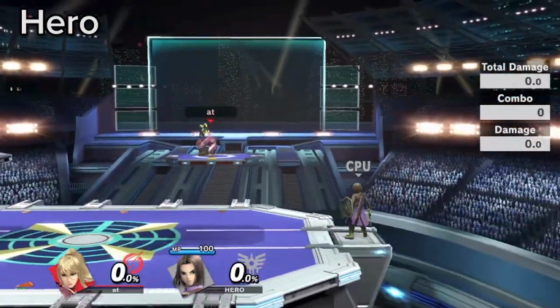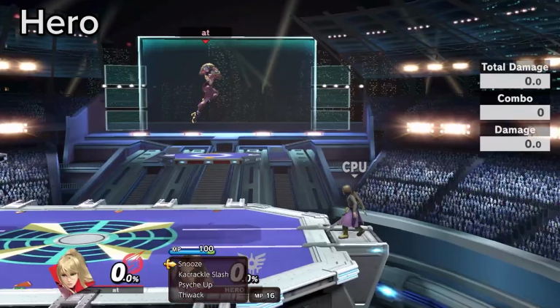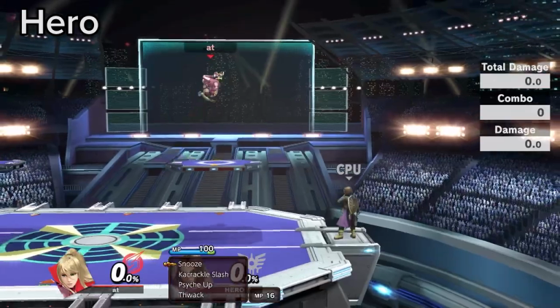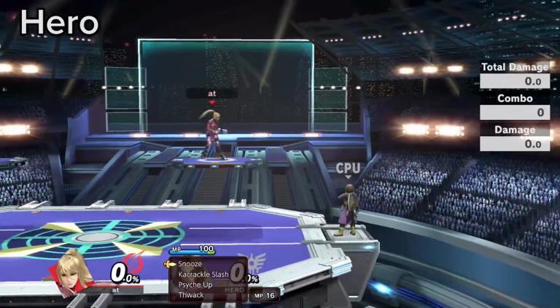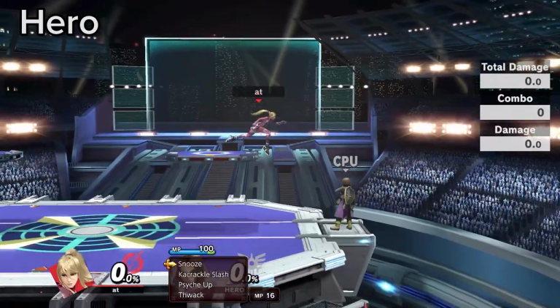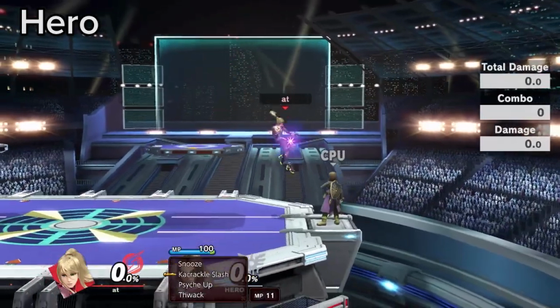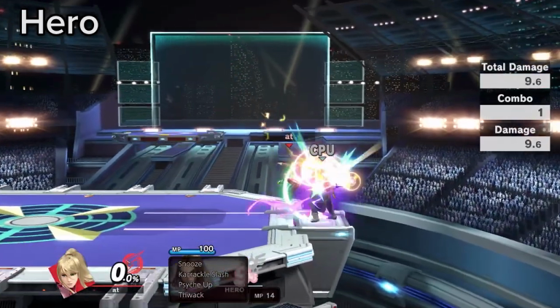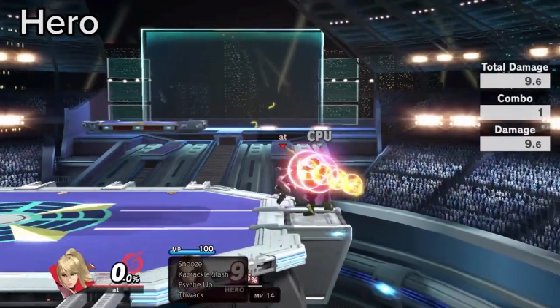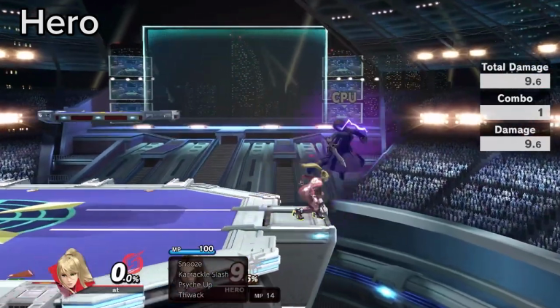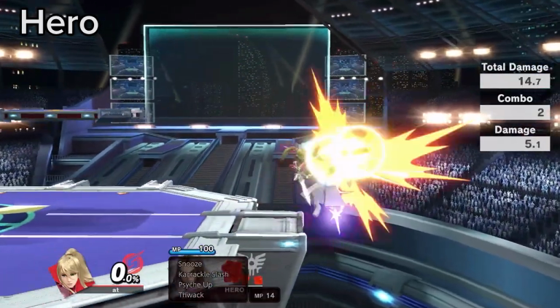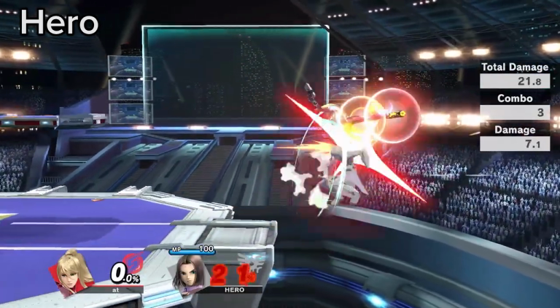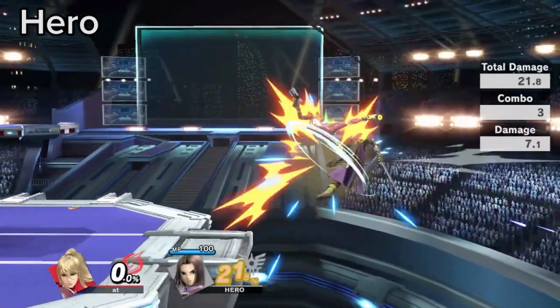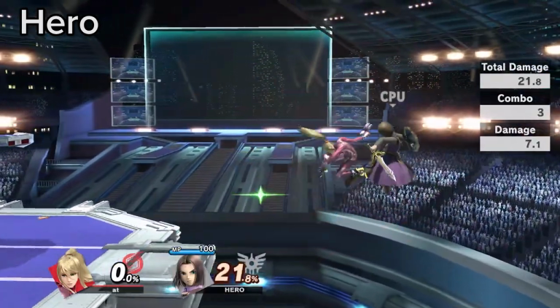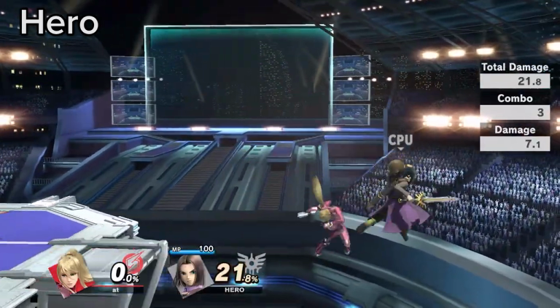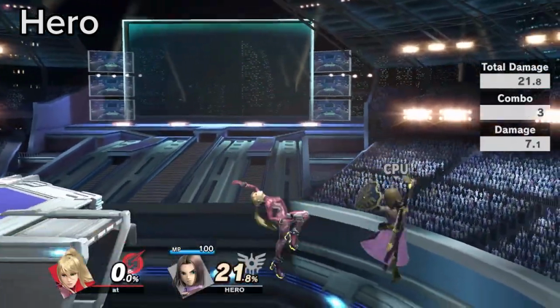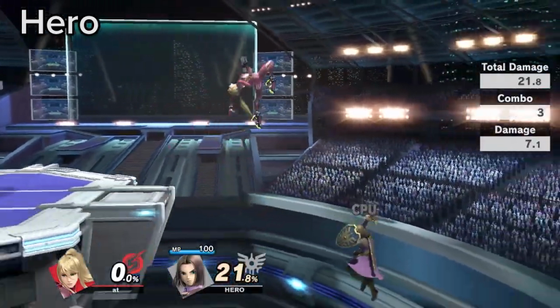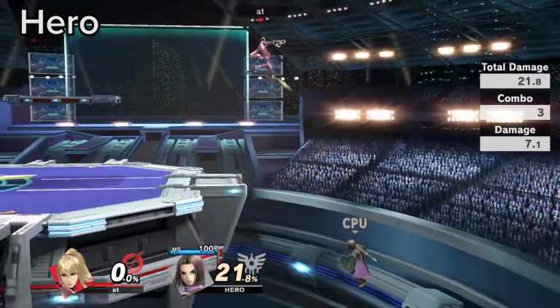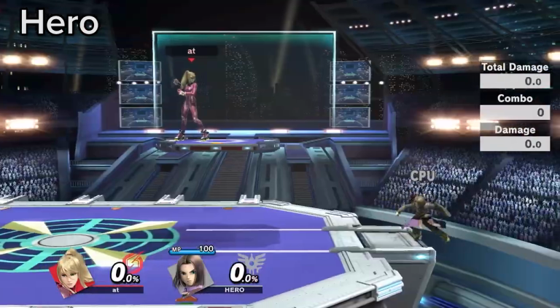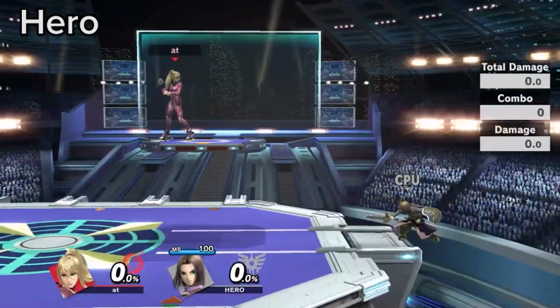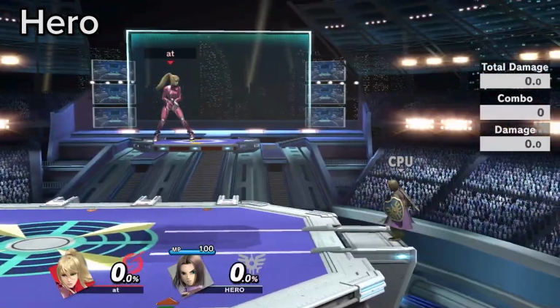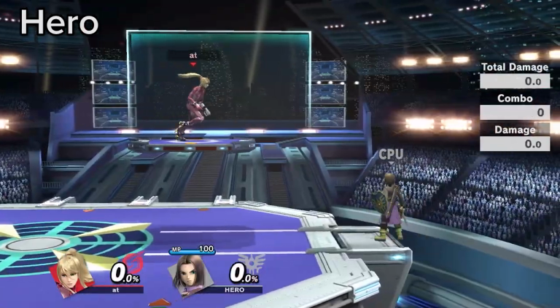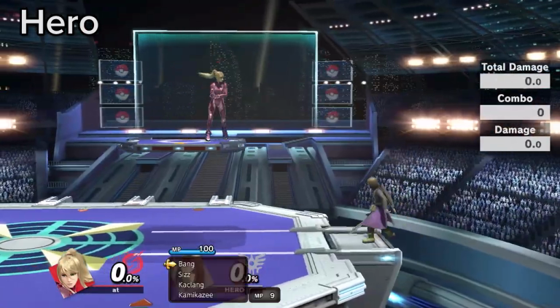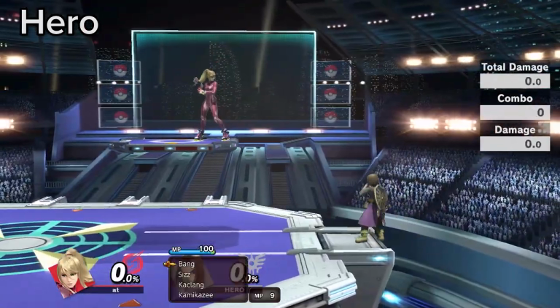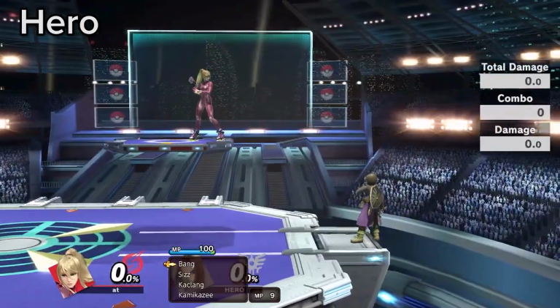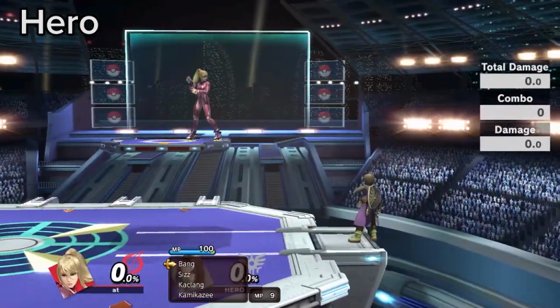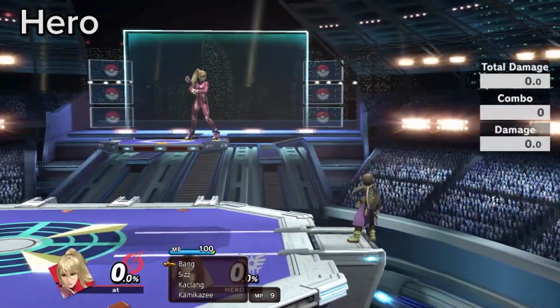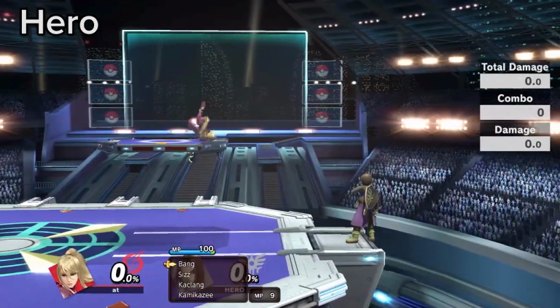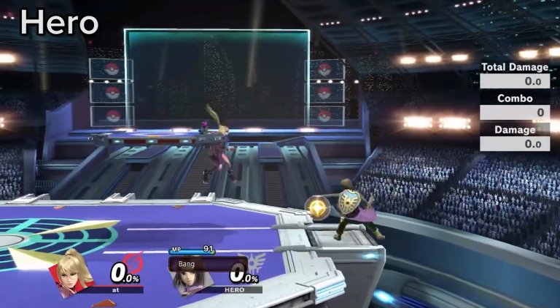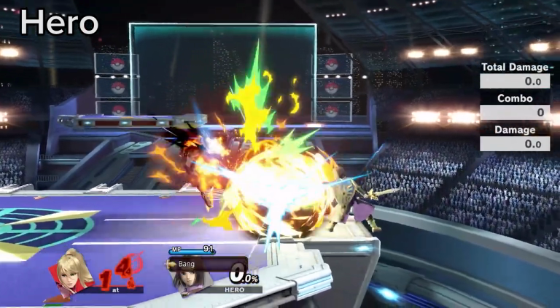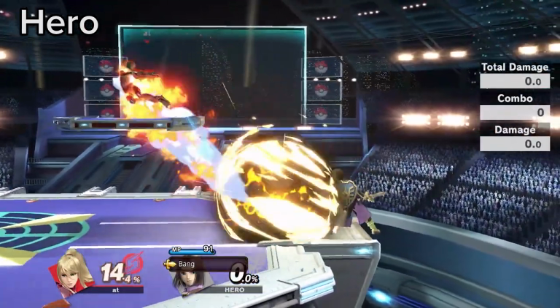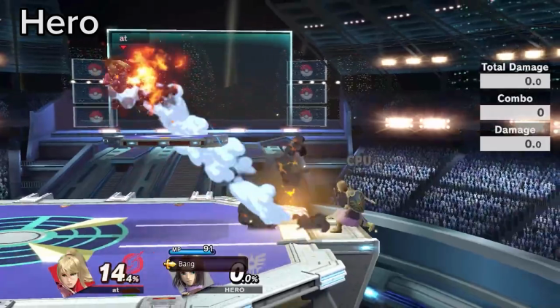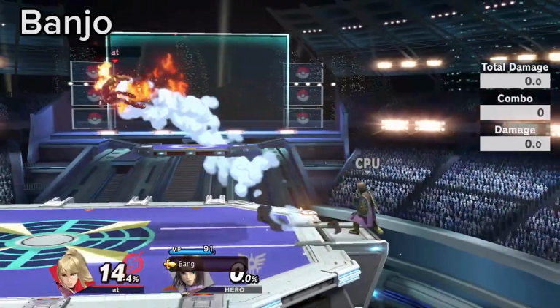When Hero runs to the corner to use Menu, pressure from a diagonal as the unreactable spells only hit in a horizontal line.